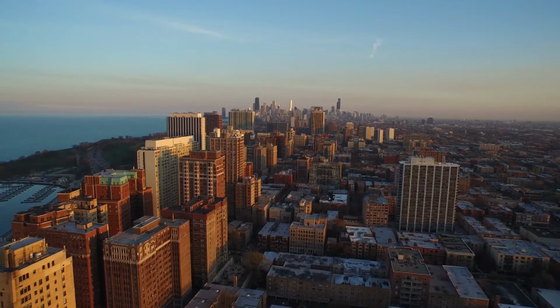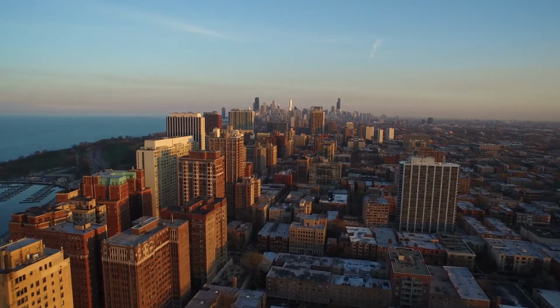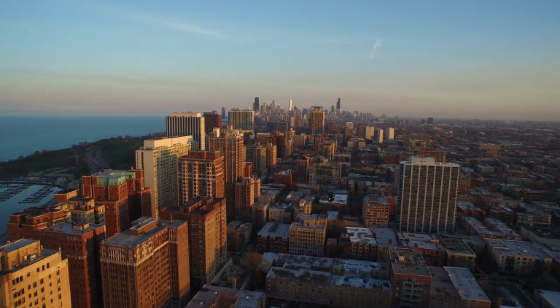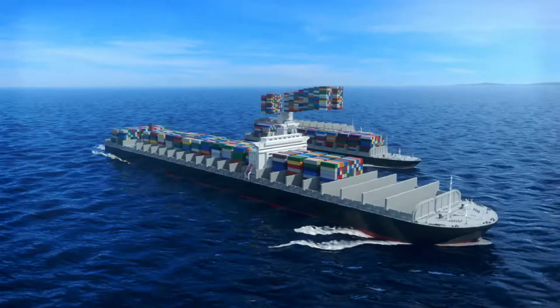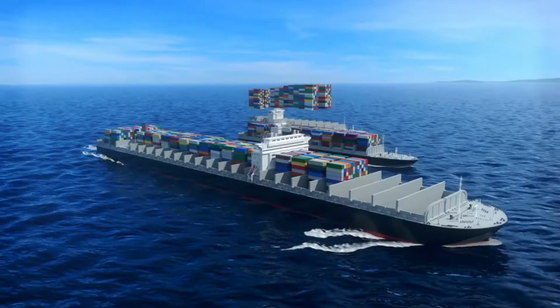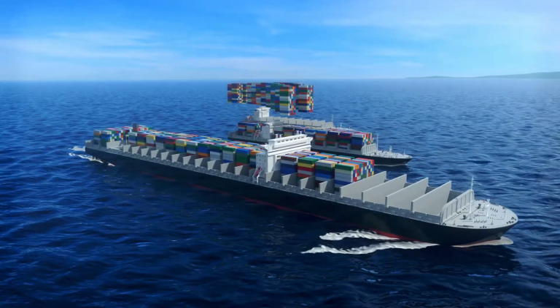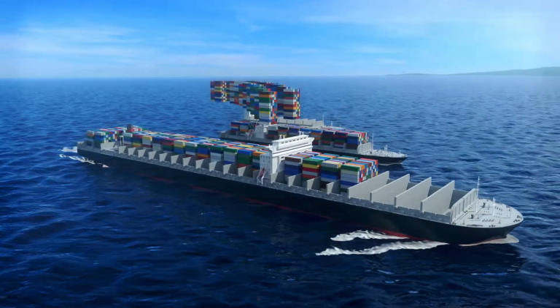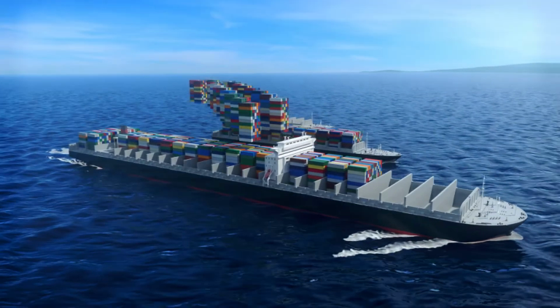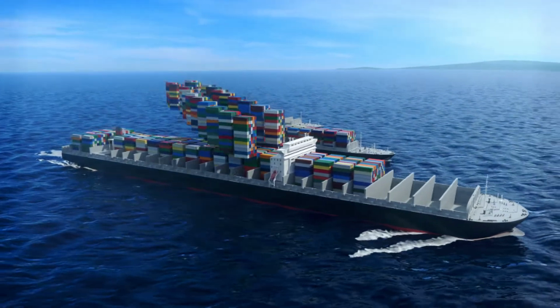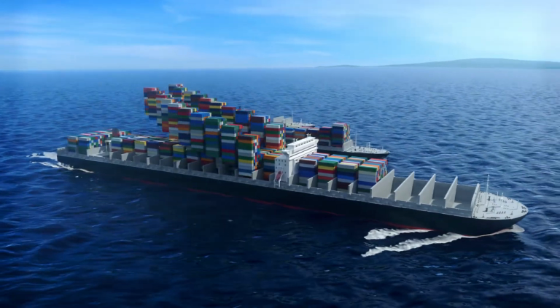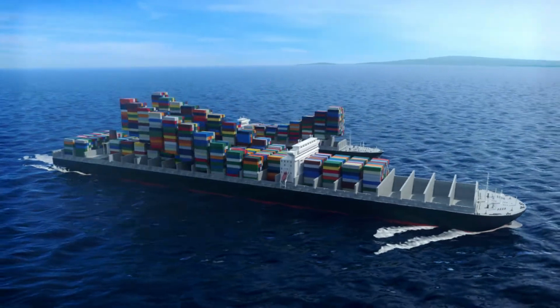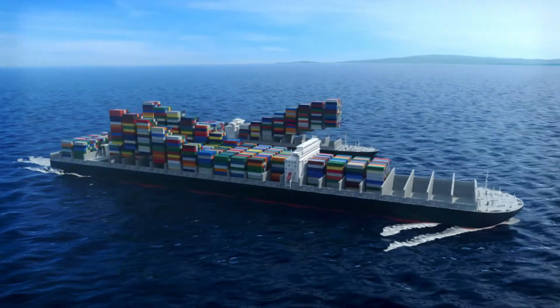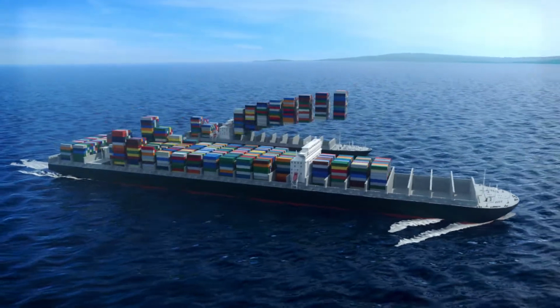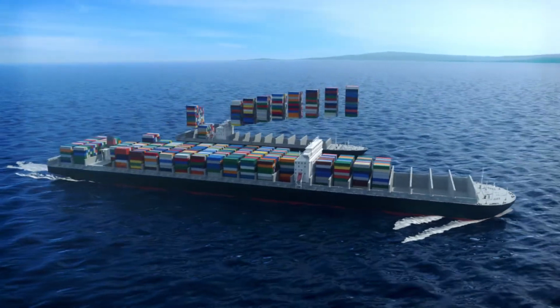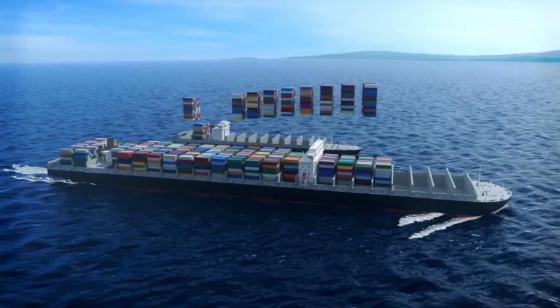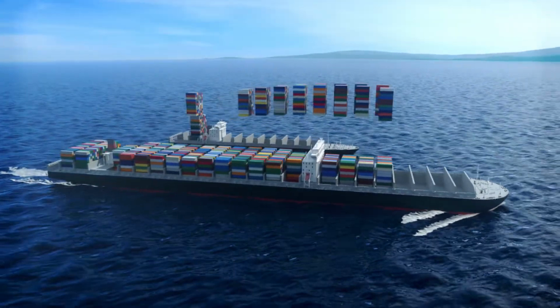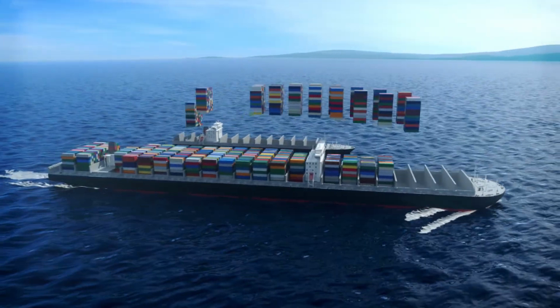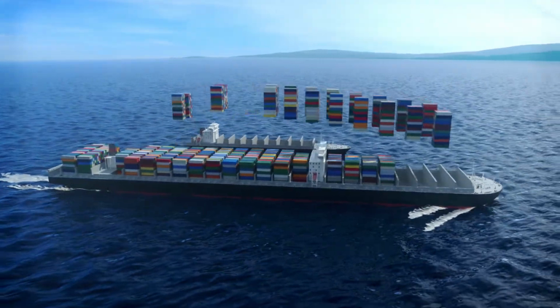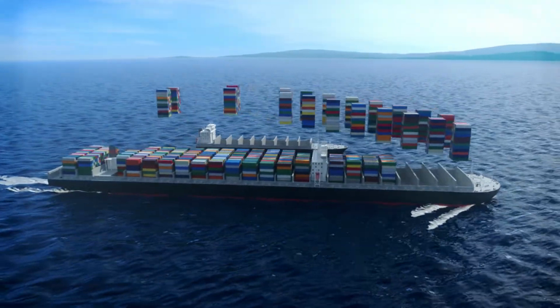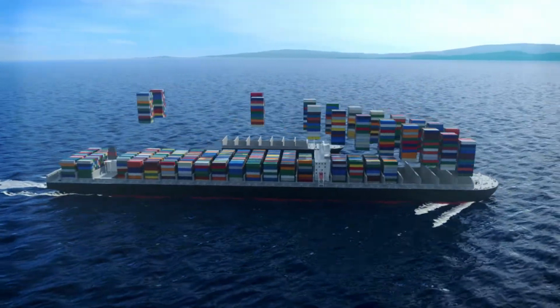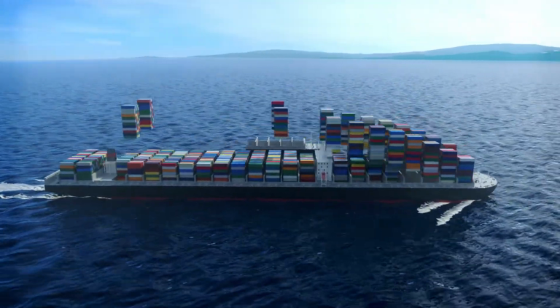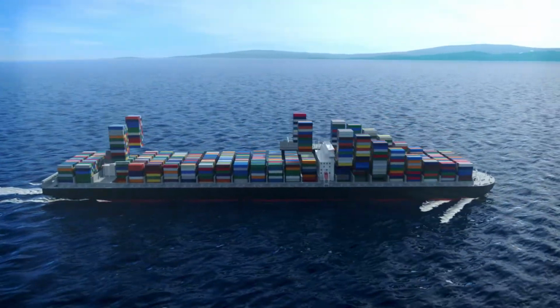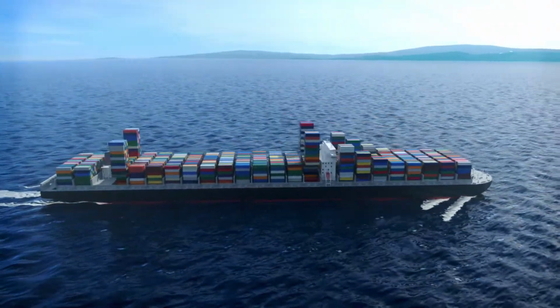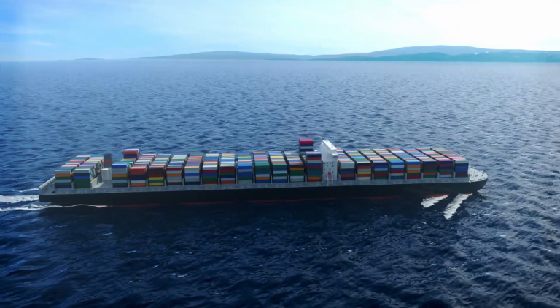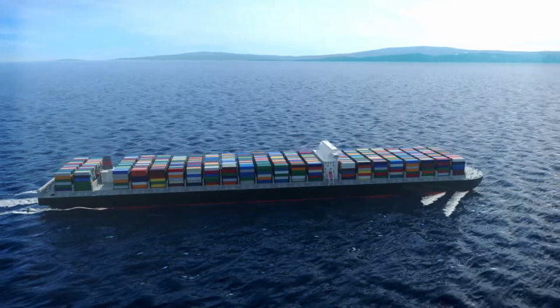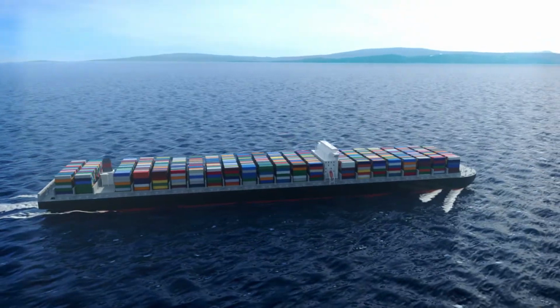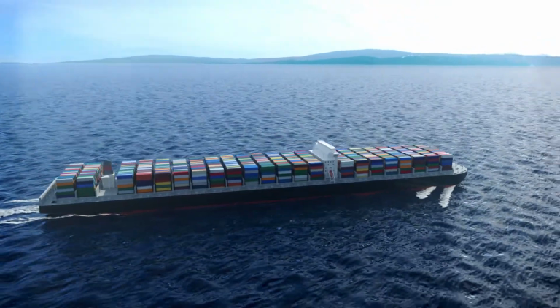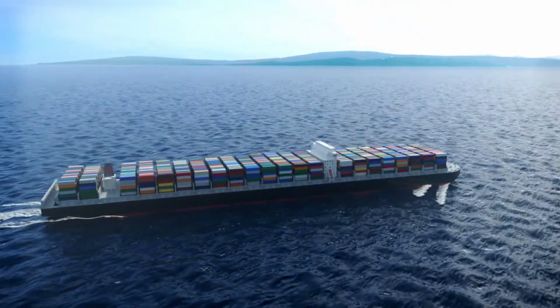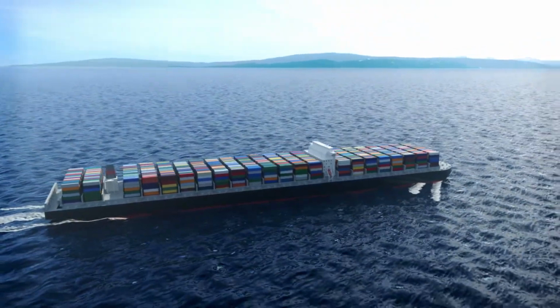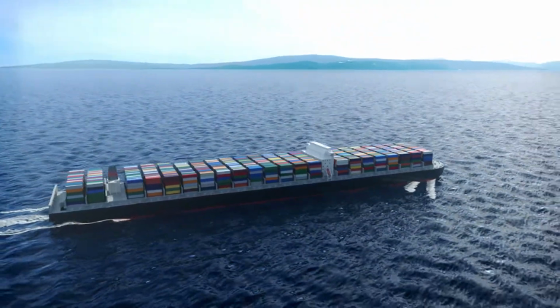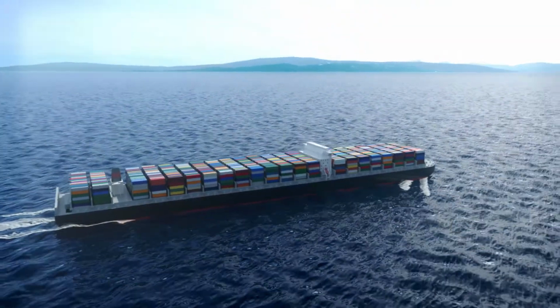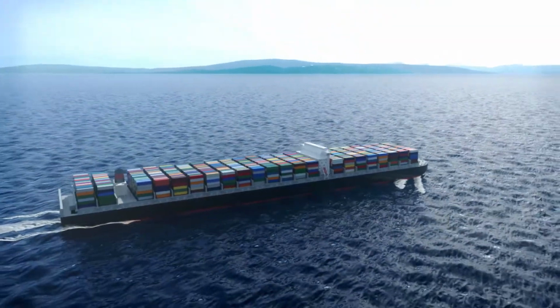As carriers continue to upsize their vessels, reliable connectivity is more important than ever.